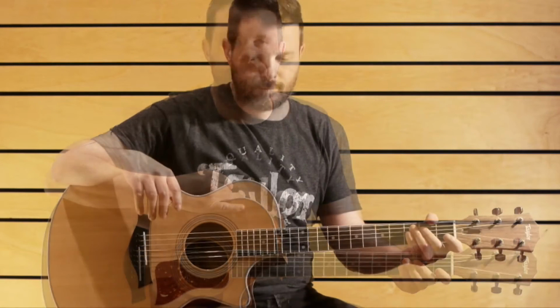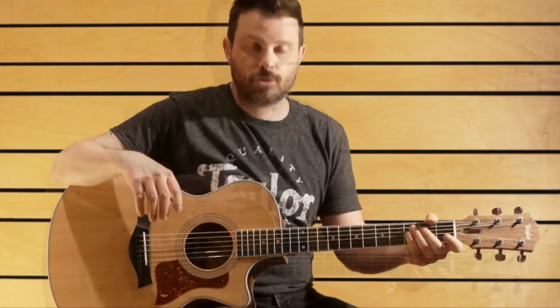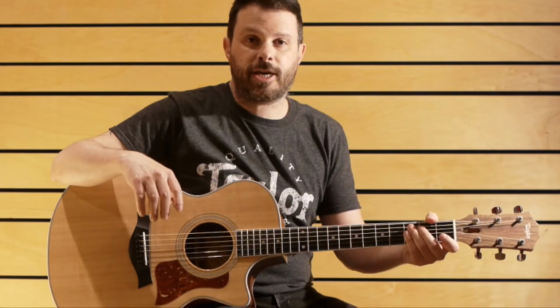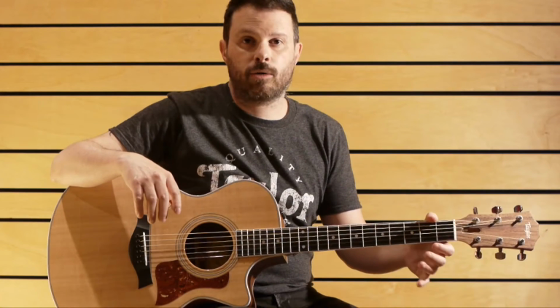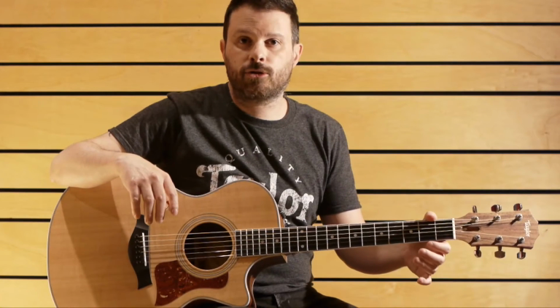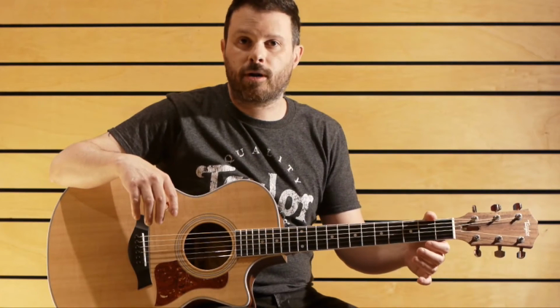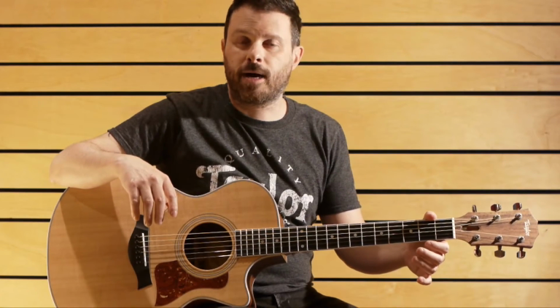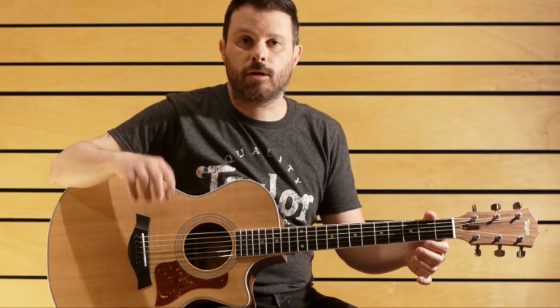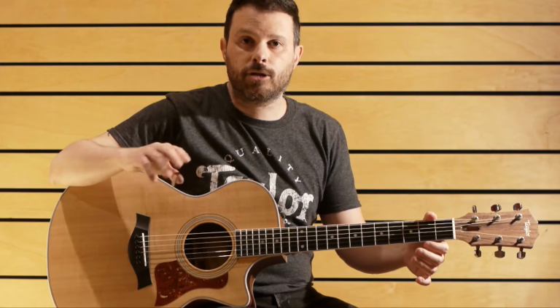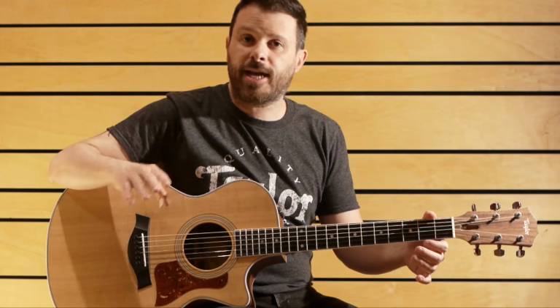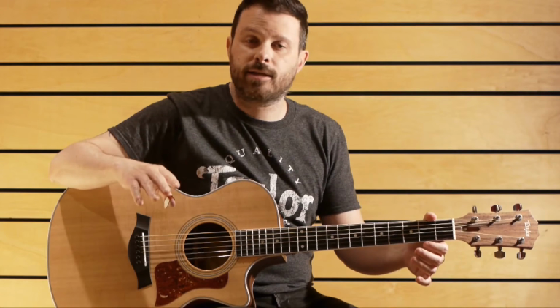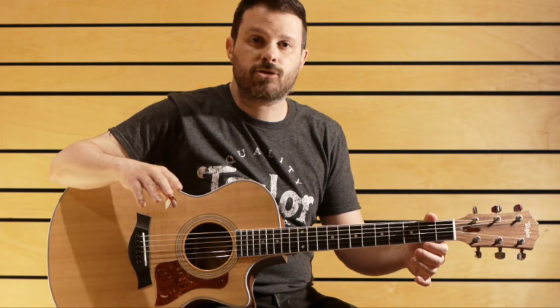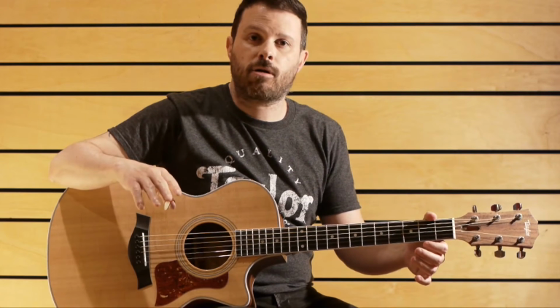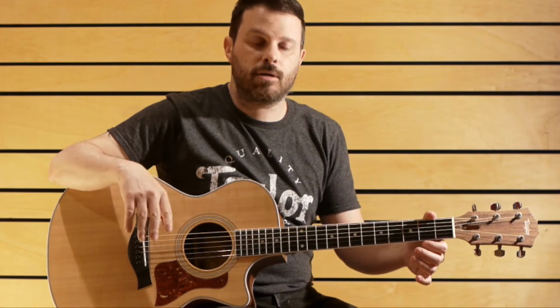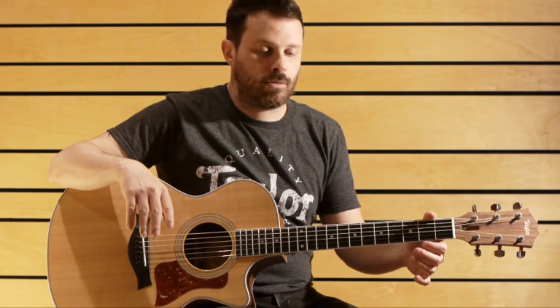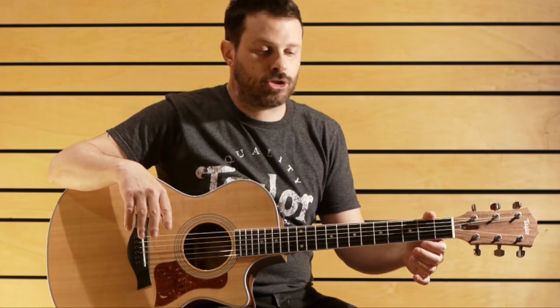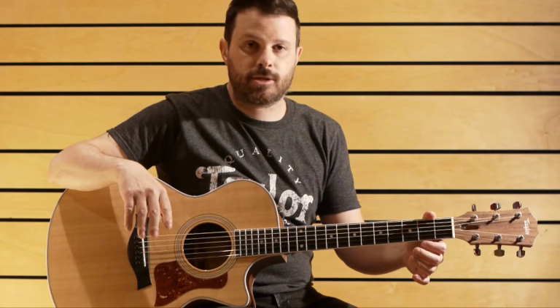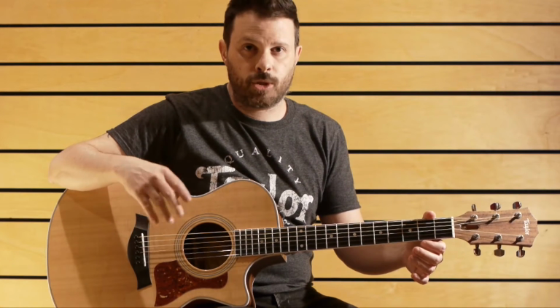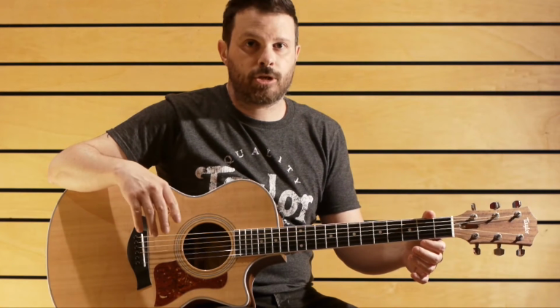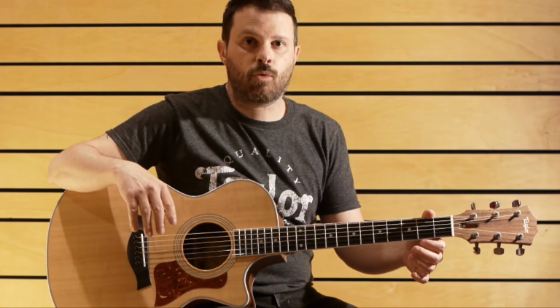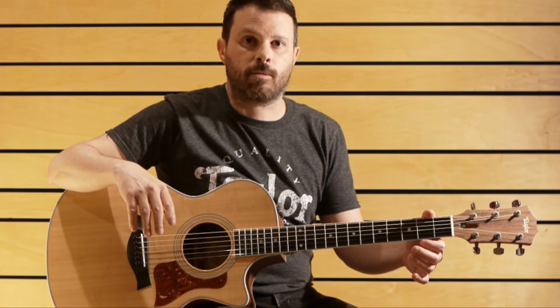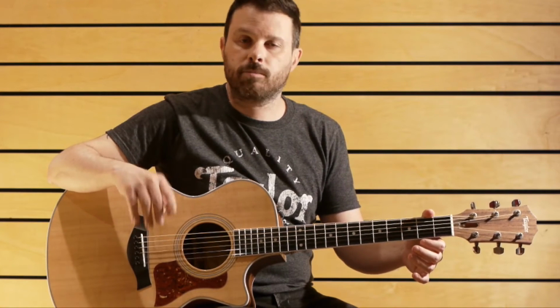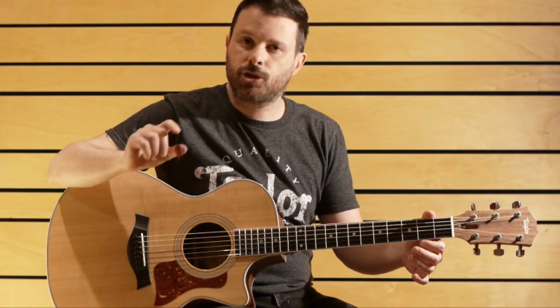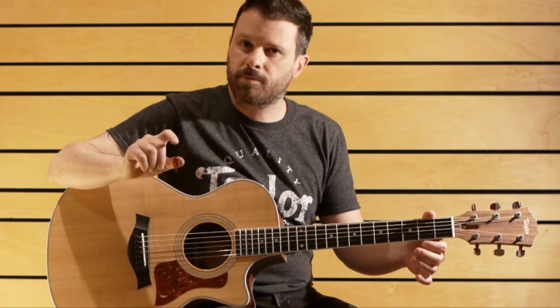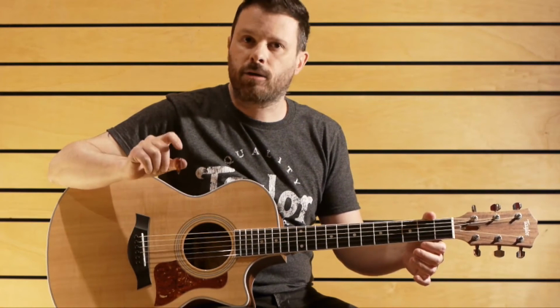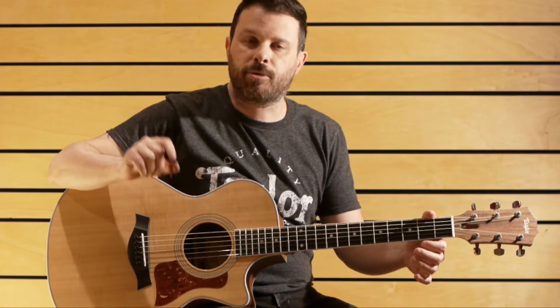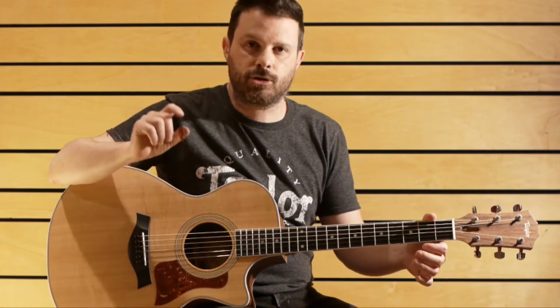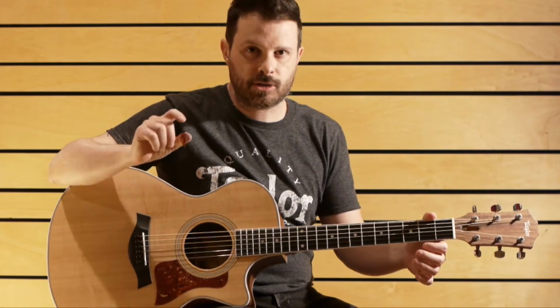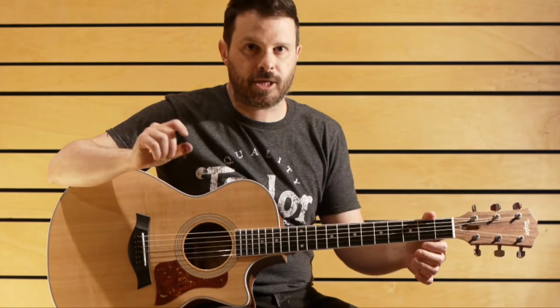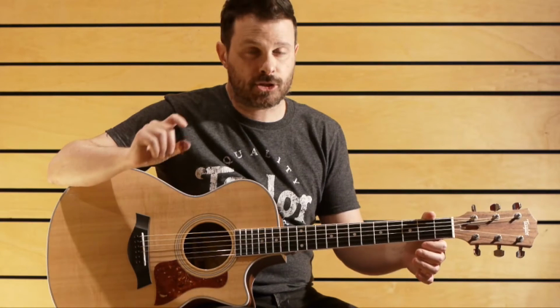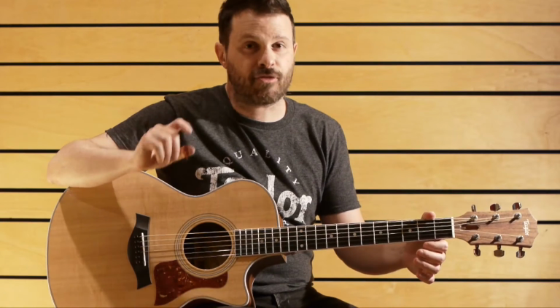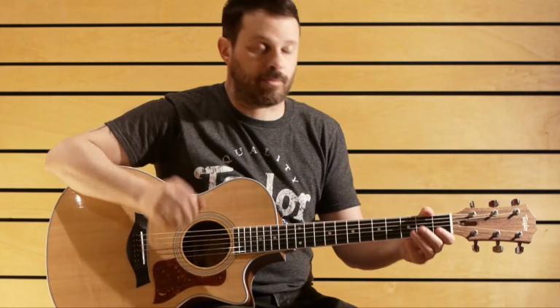Today I want to talk about a Chet Atkins song which is 'Windy and Warm', but just the melody part — just a fragment.